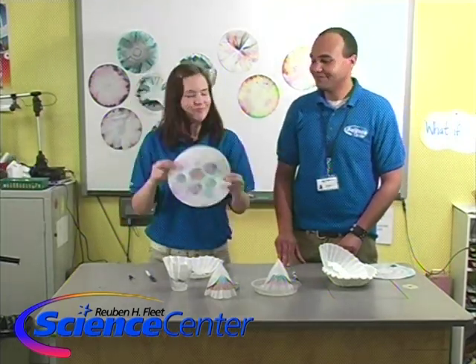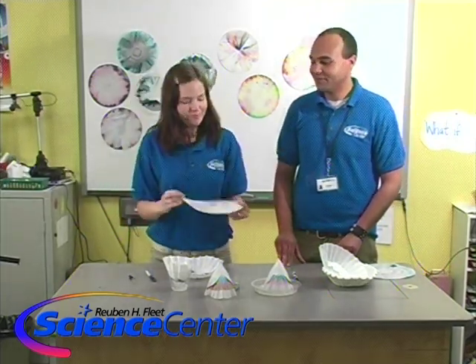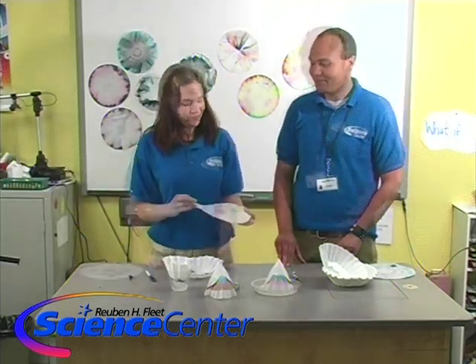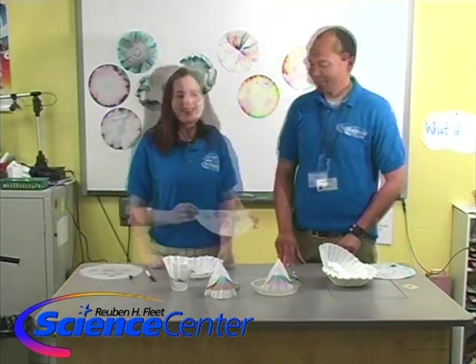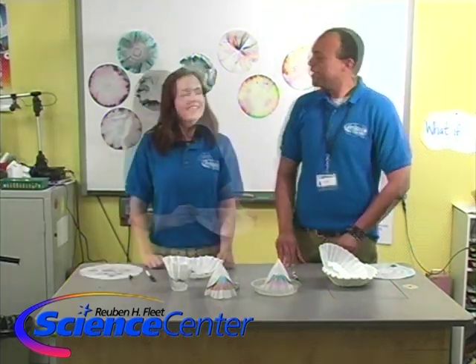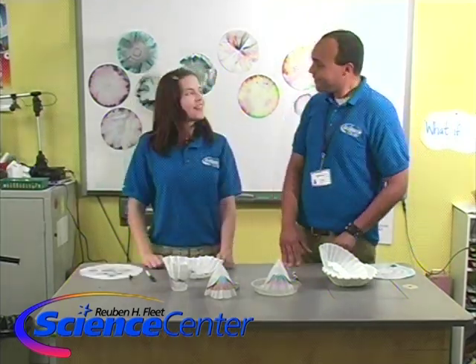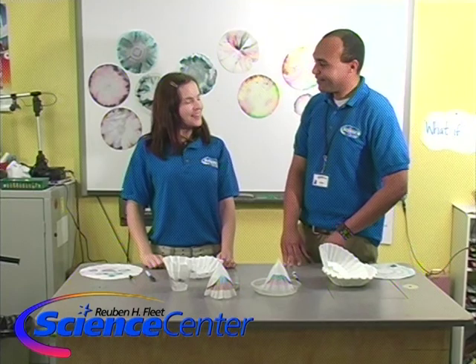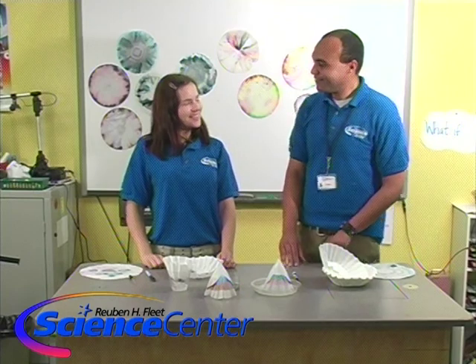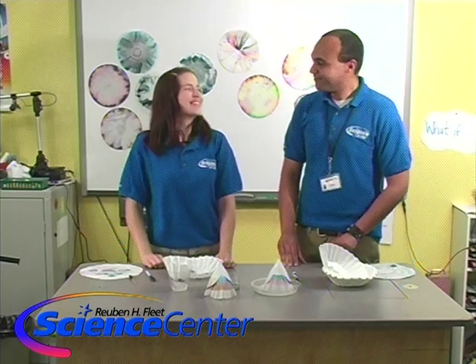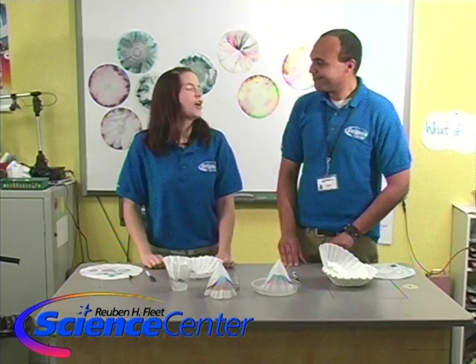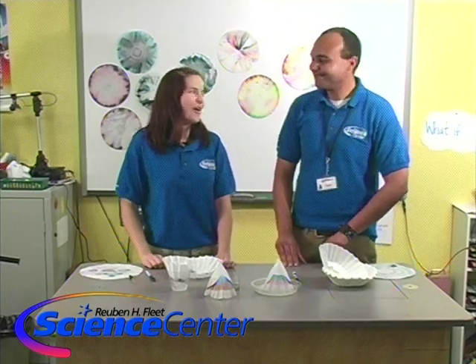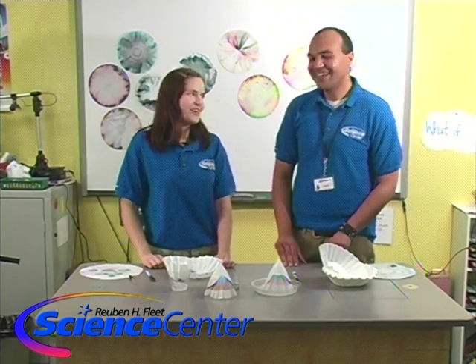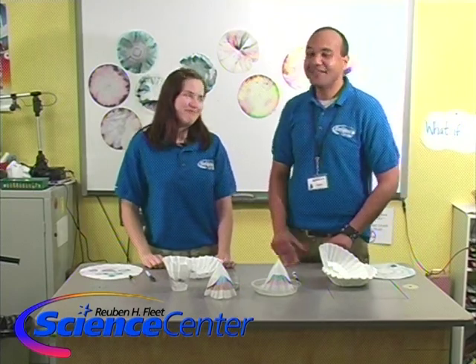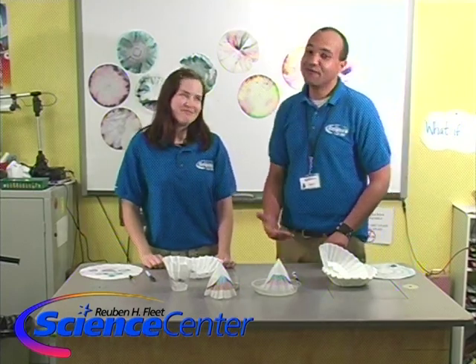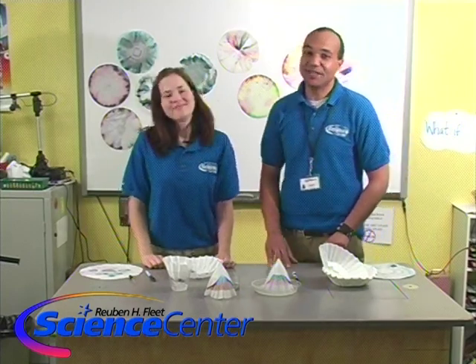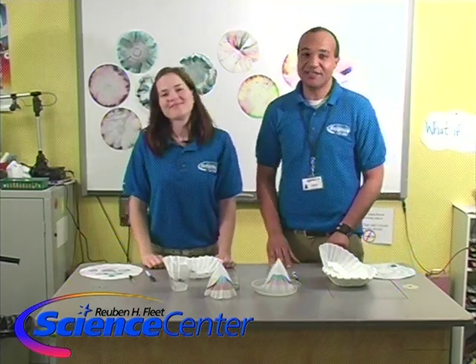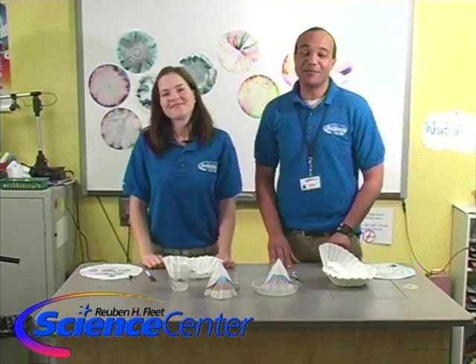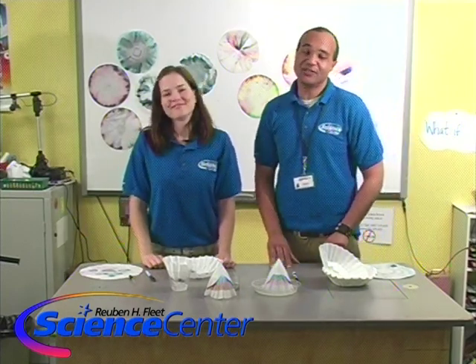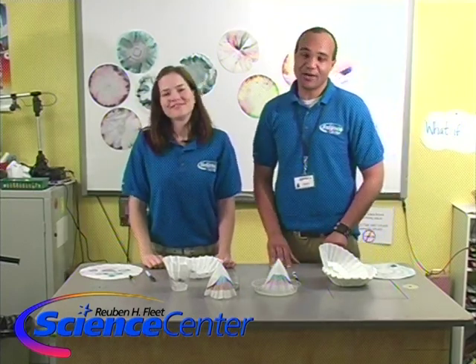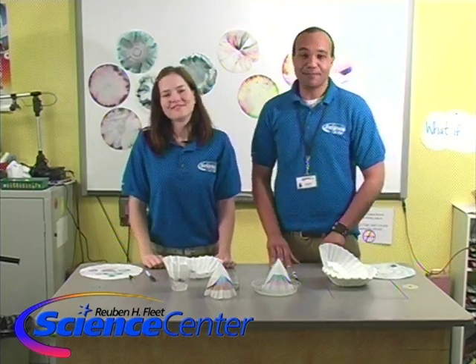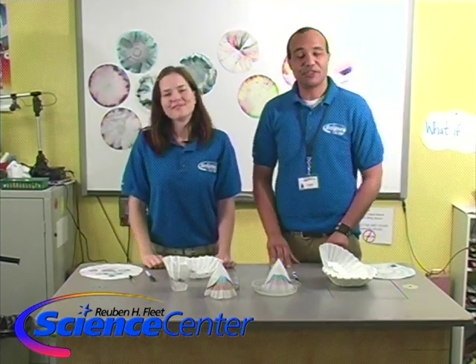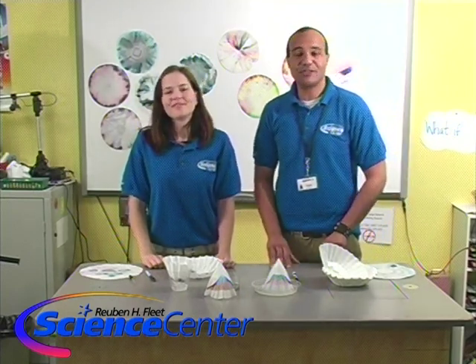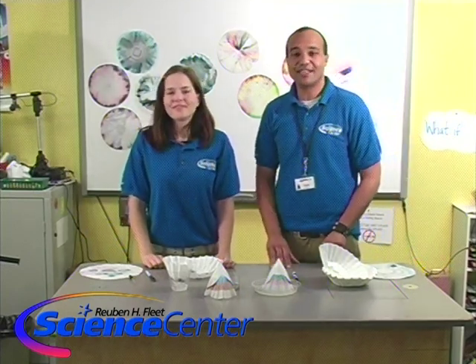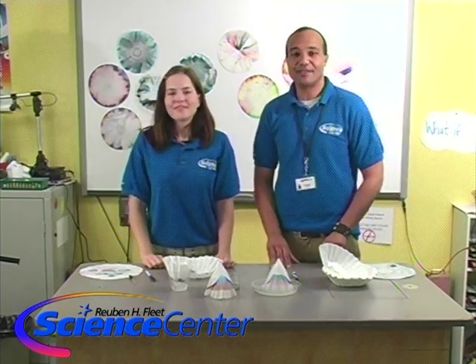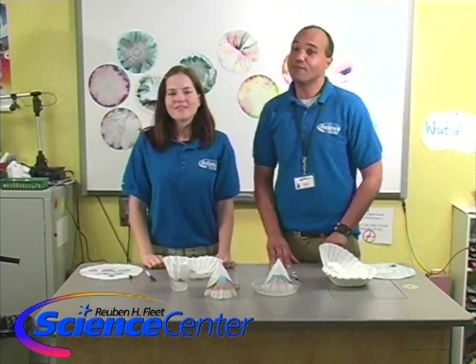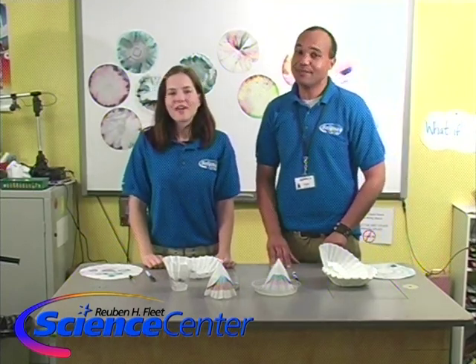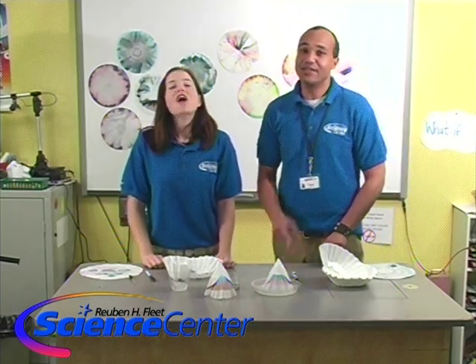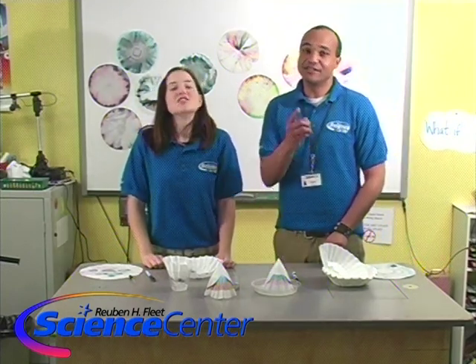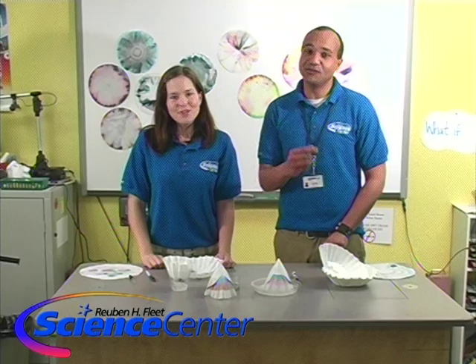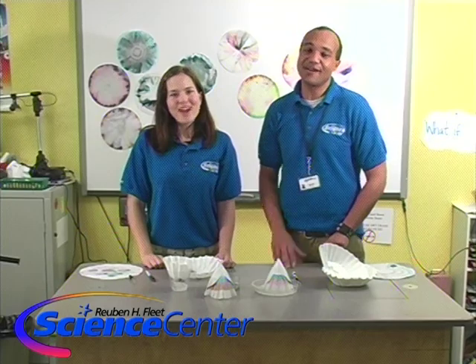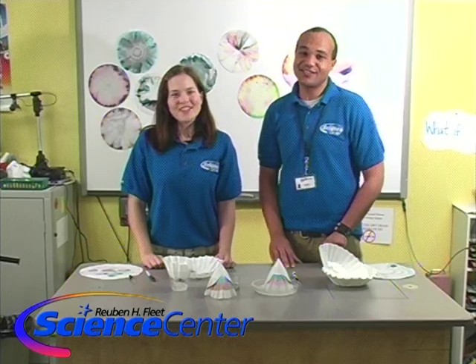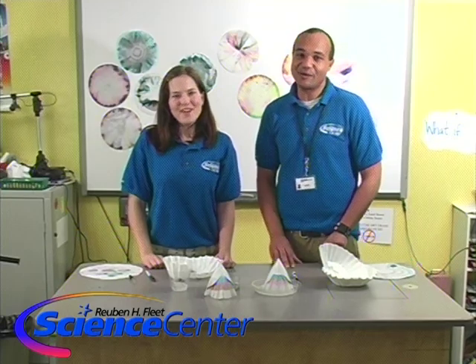Thank you, Caitlin. Thank you for watching this month's experiment. Be sure to tune in next month, and remember — do try this at home!